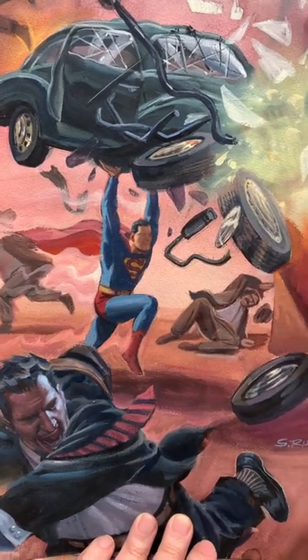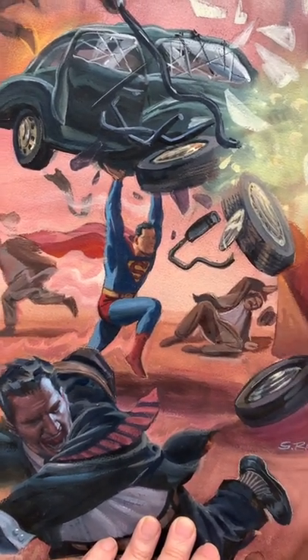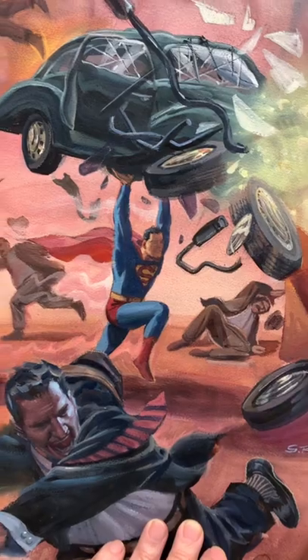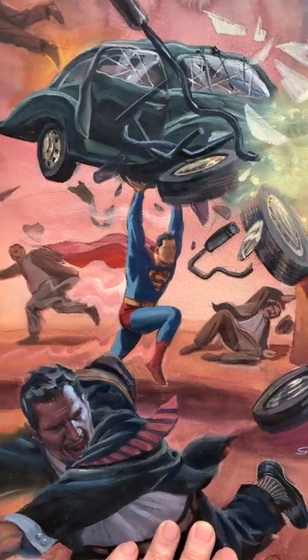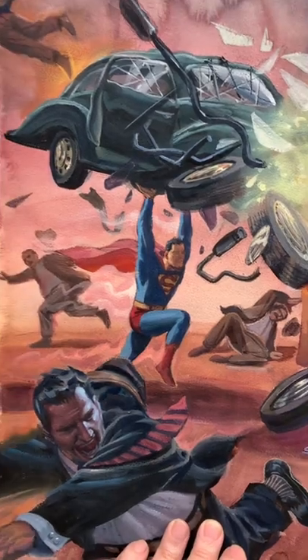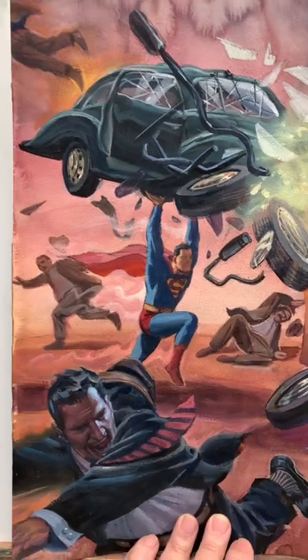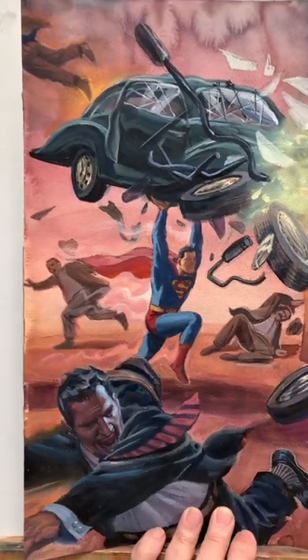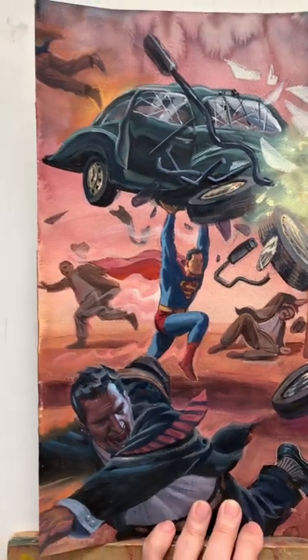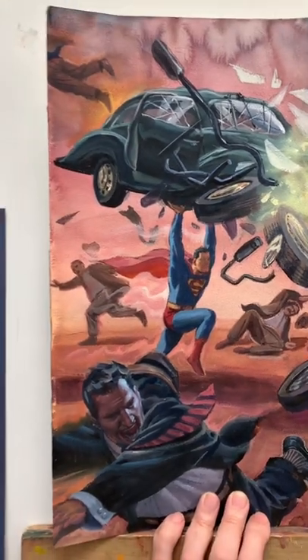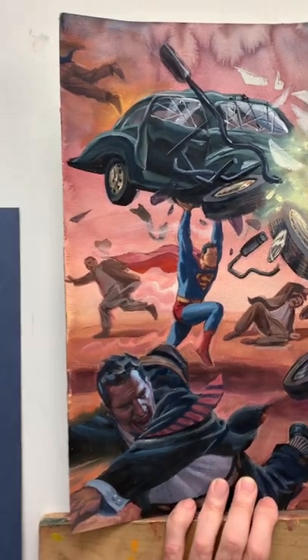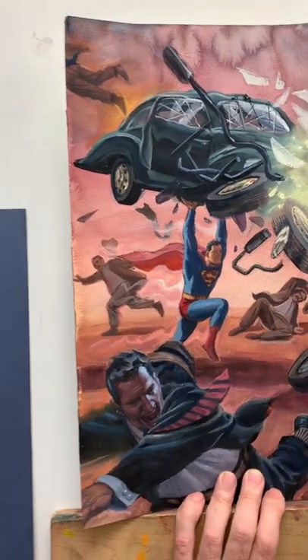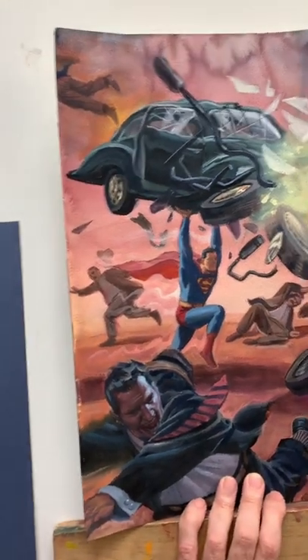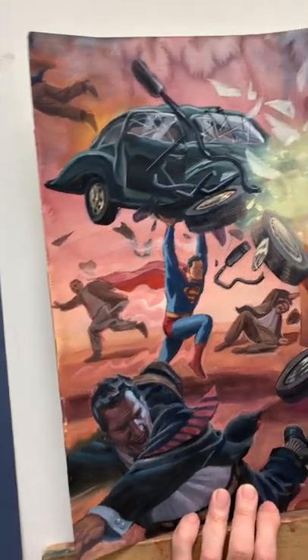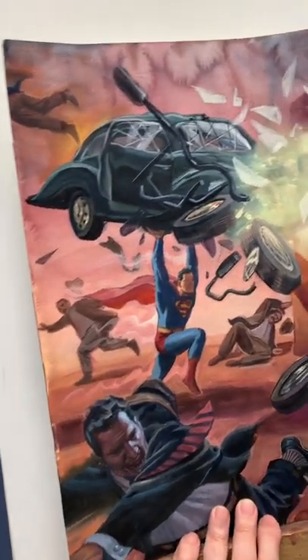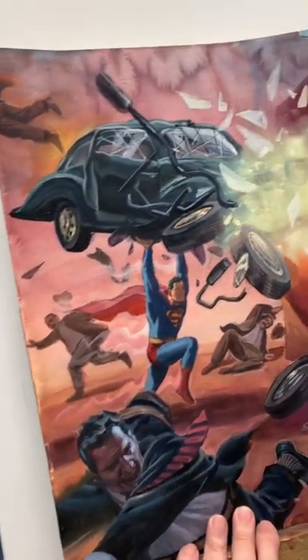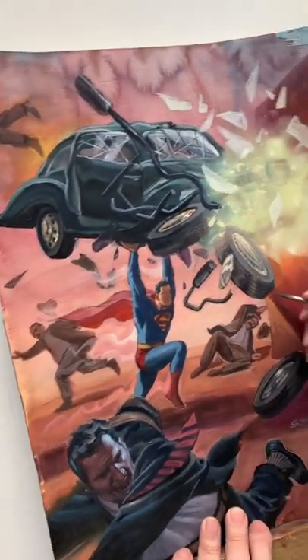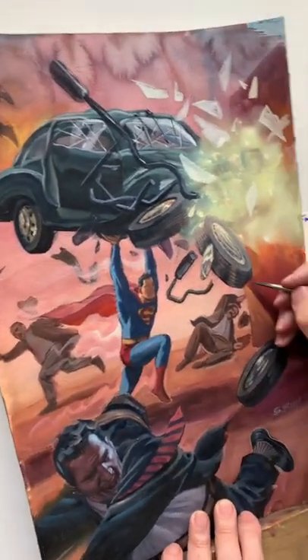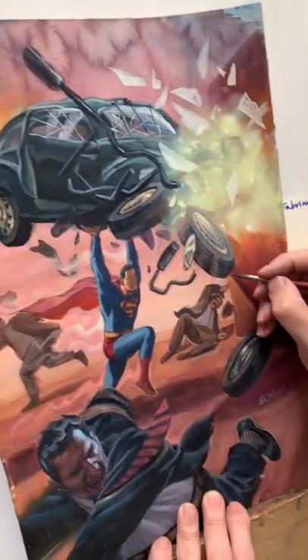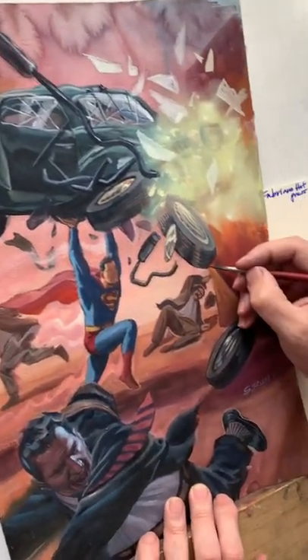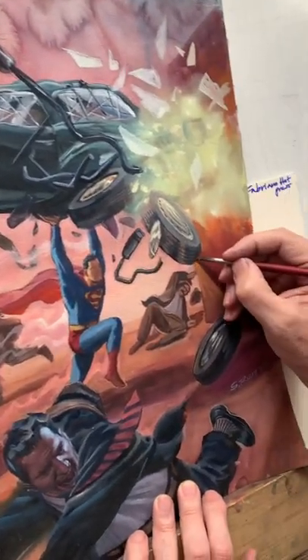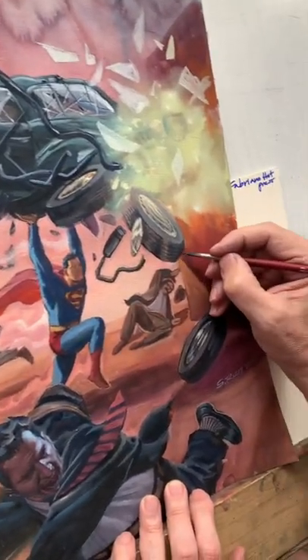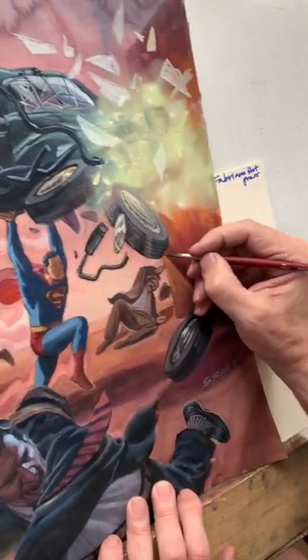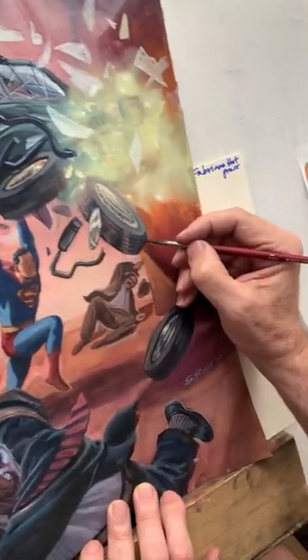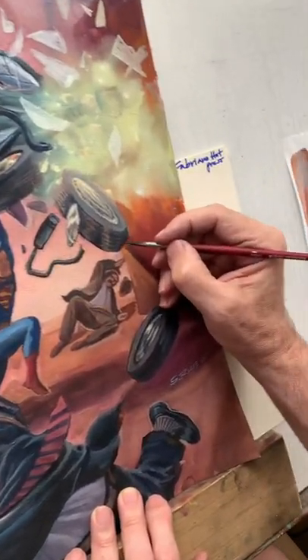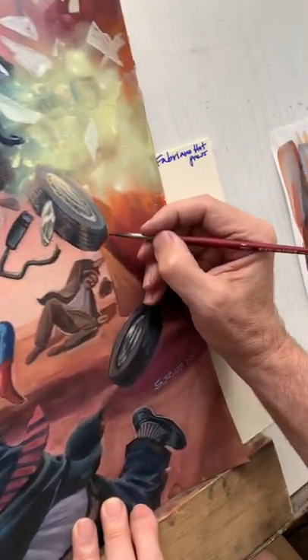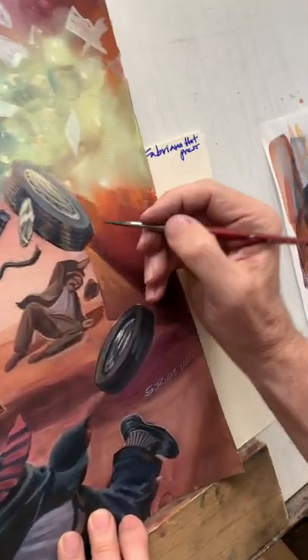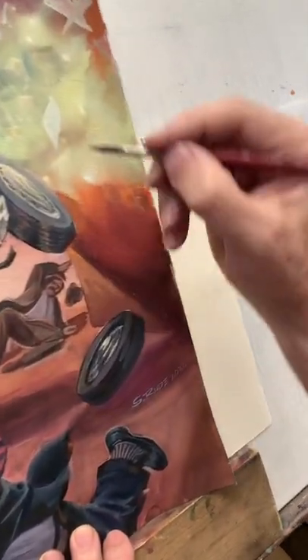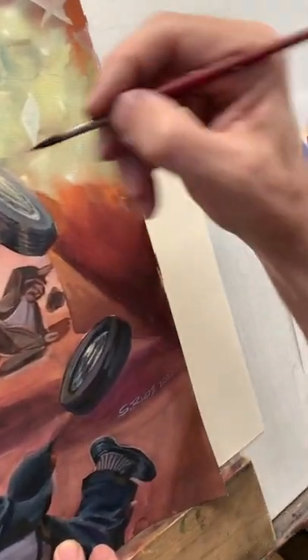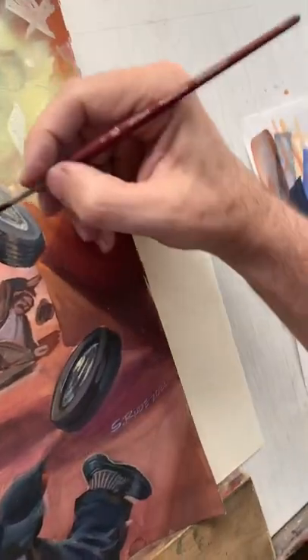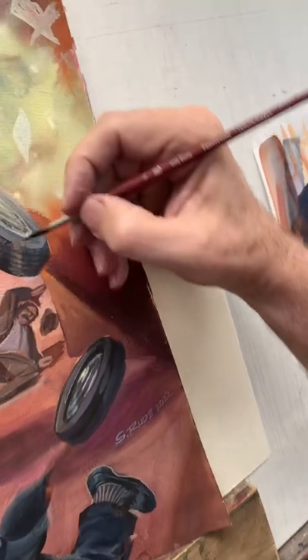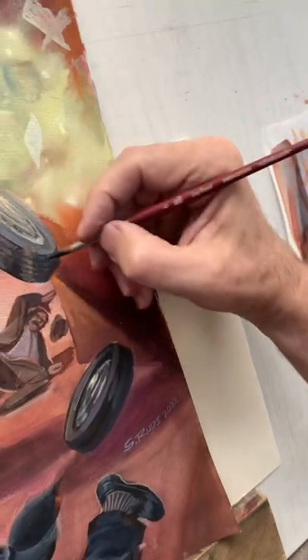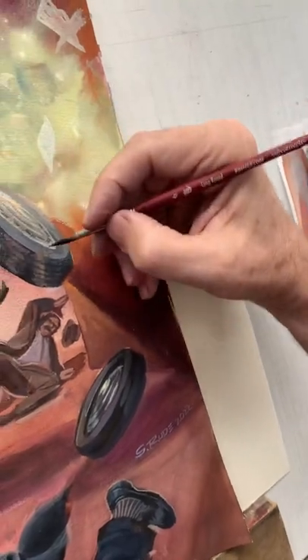I'm using my favorite new paints, which is the Soul Flats made by Golden.